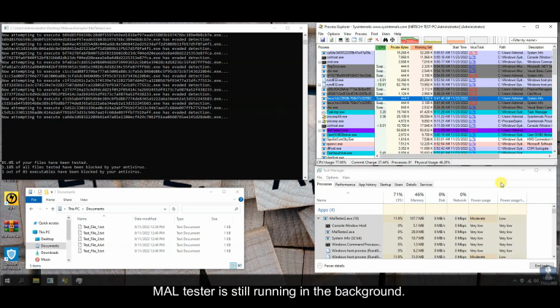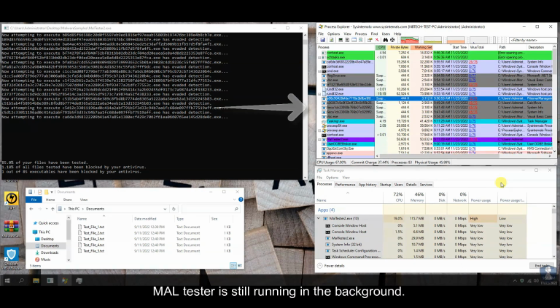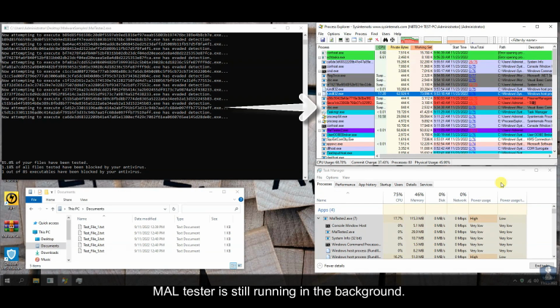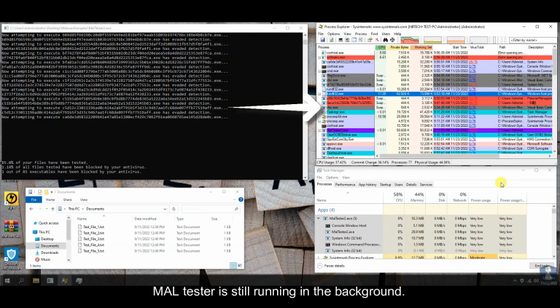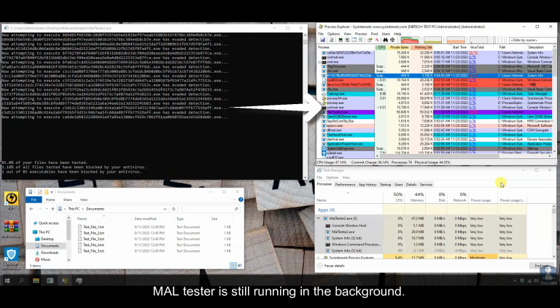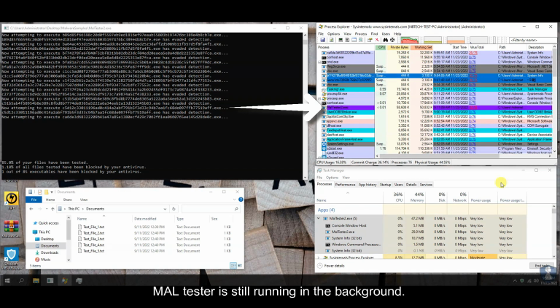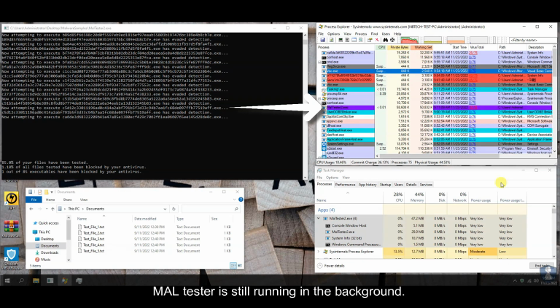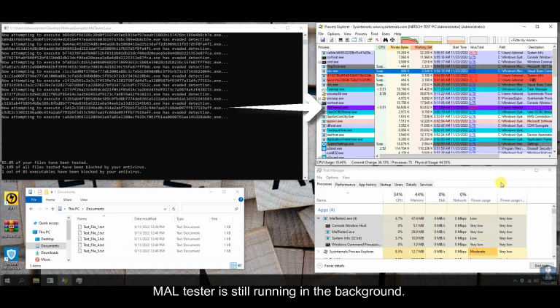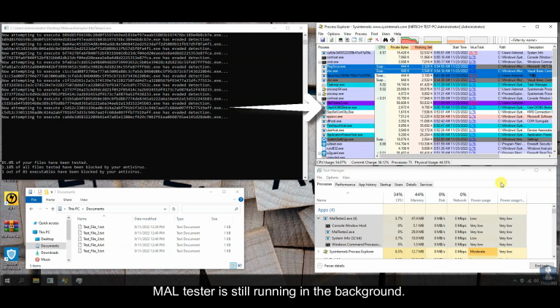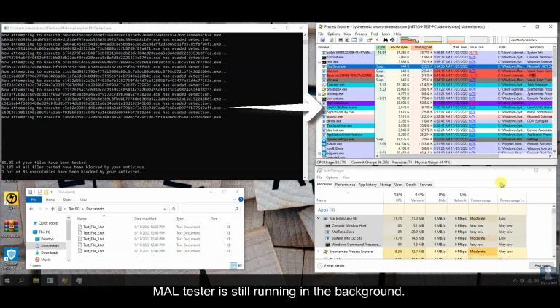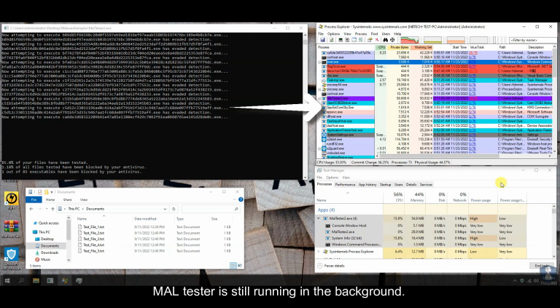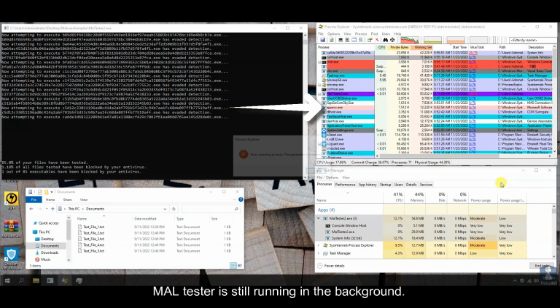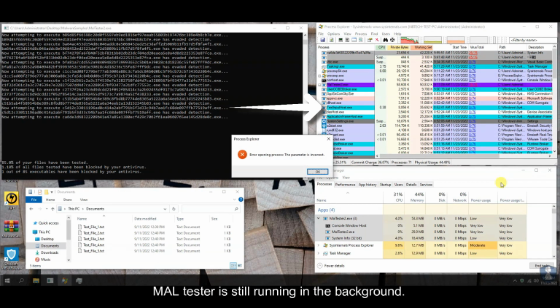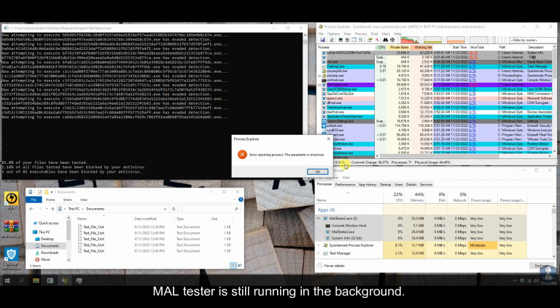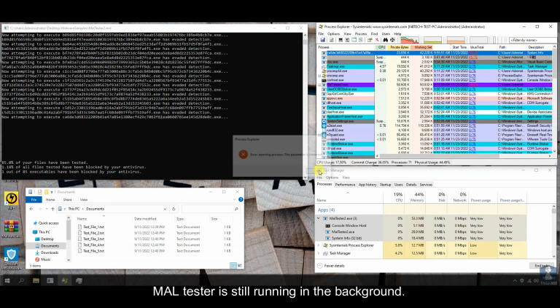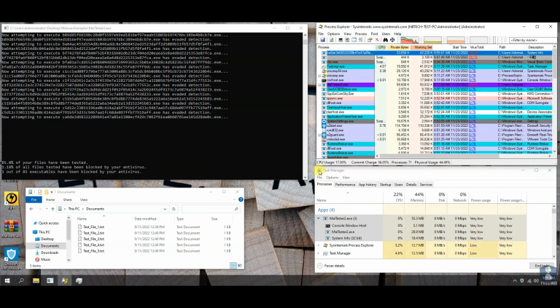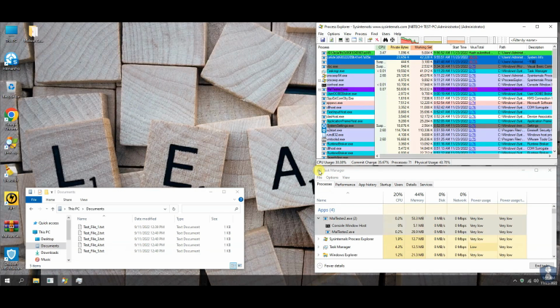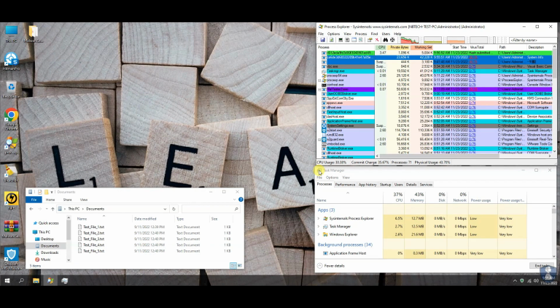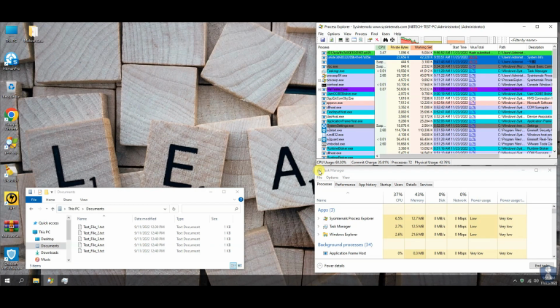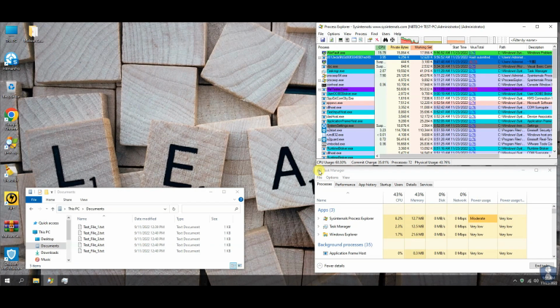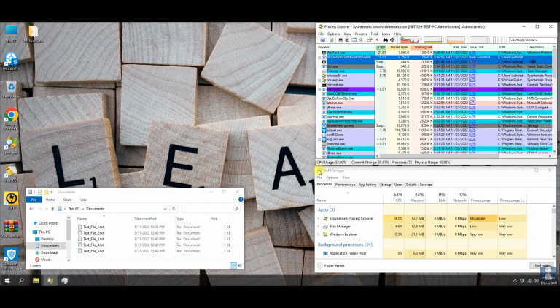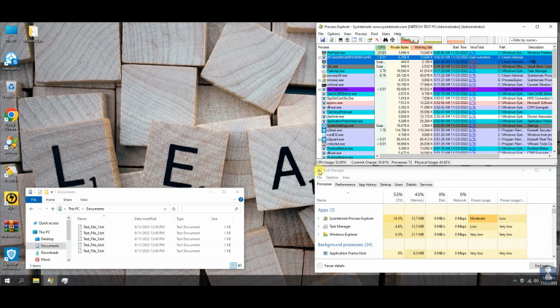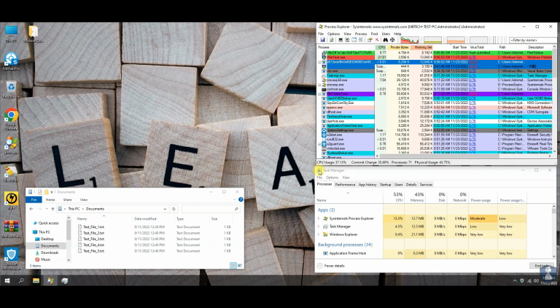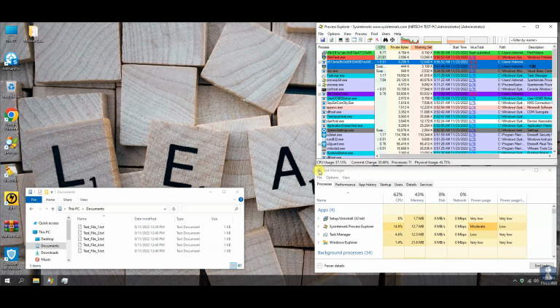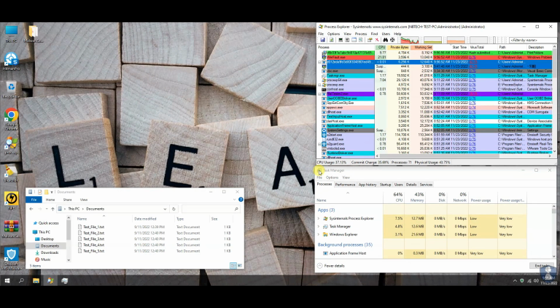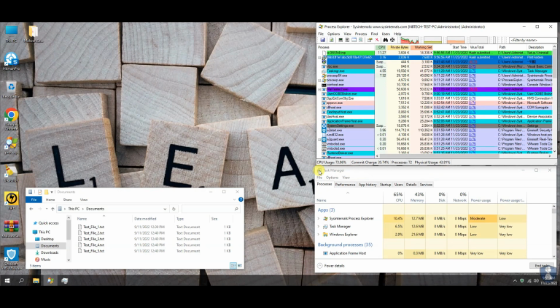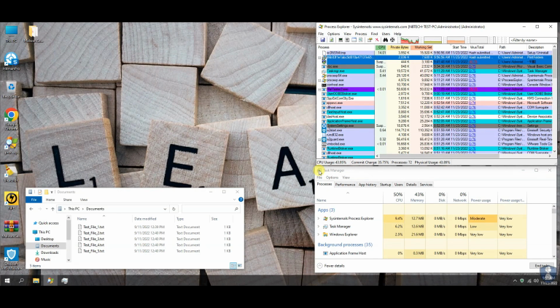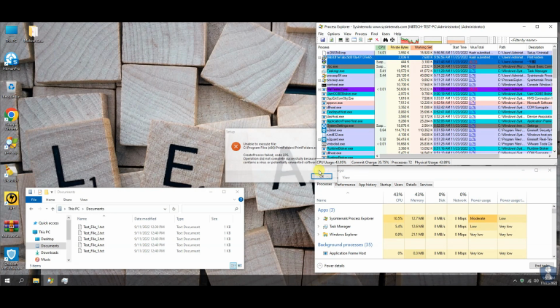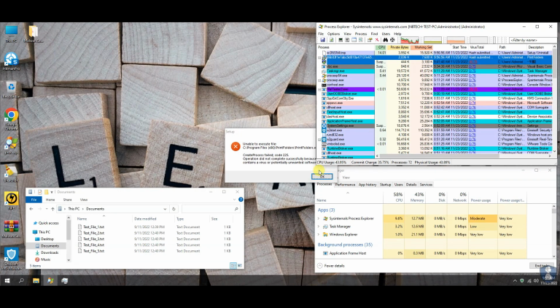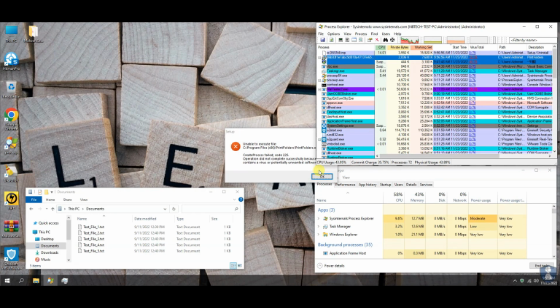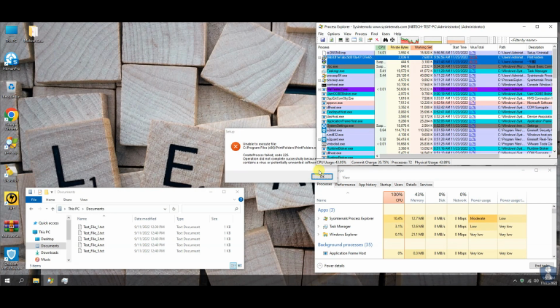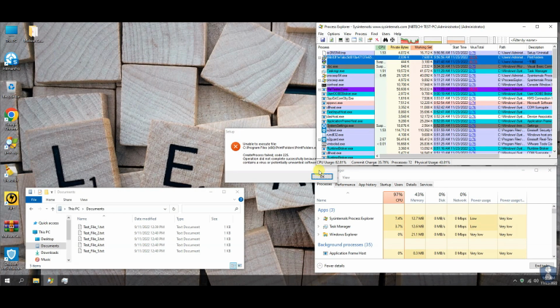Maltester is still running in the background.